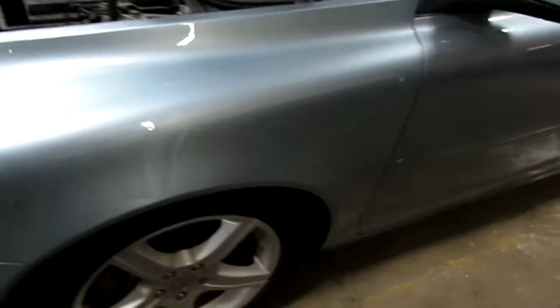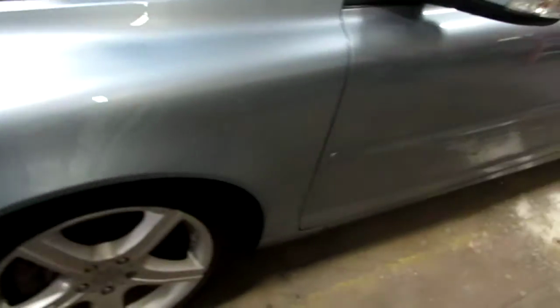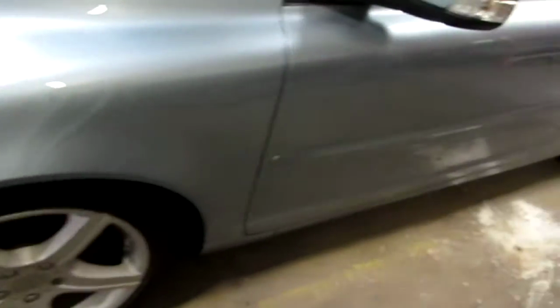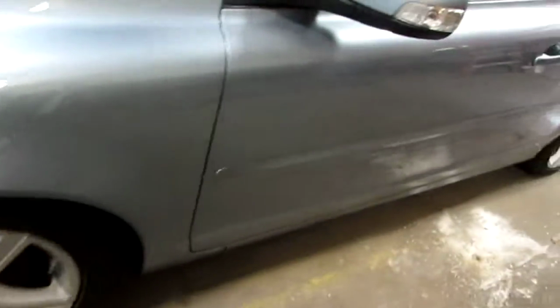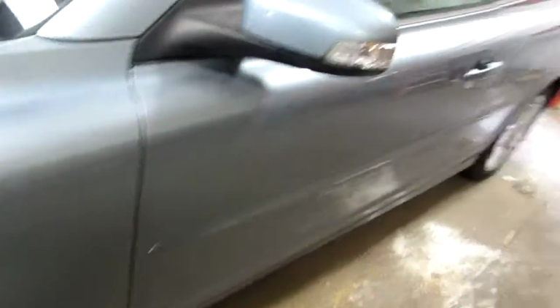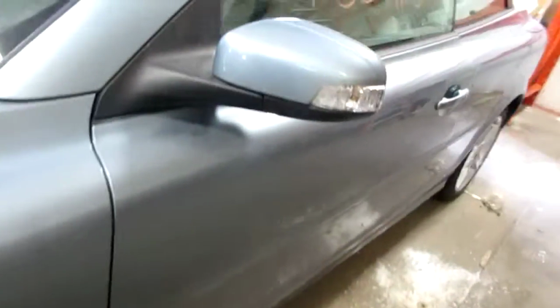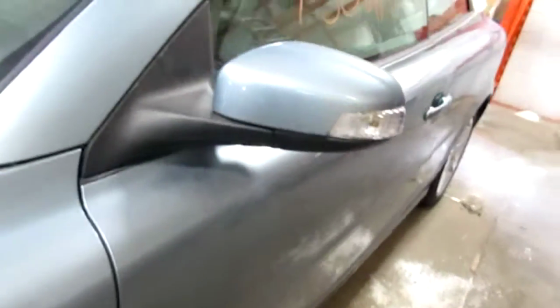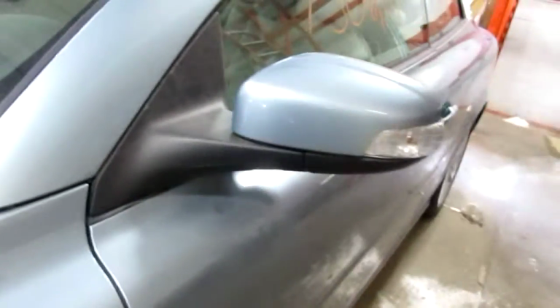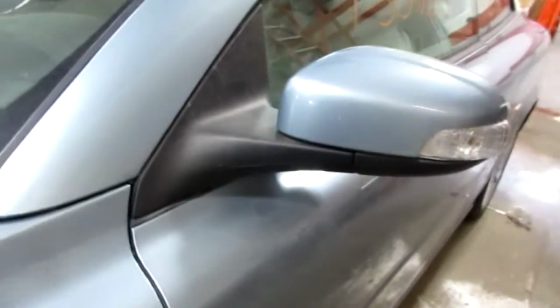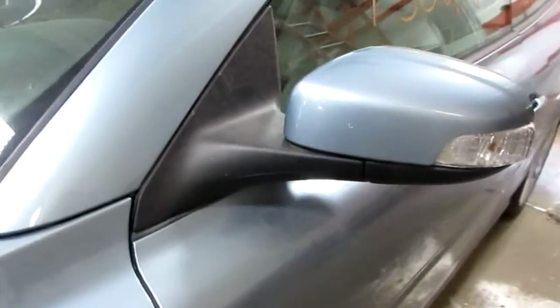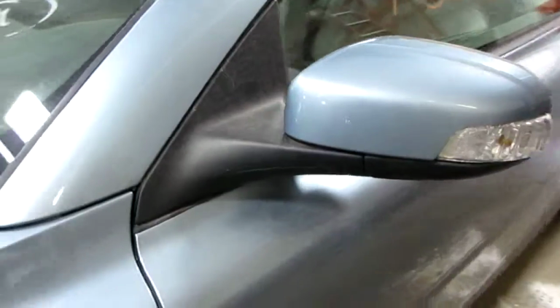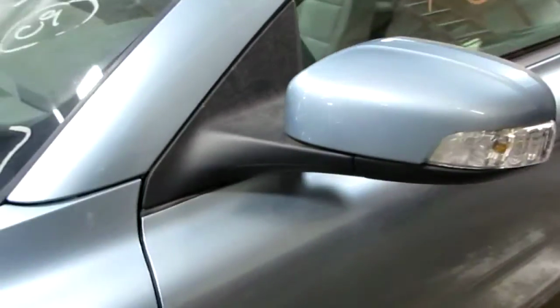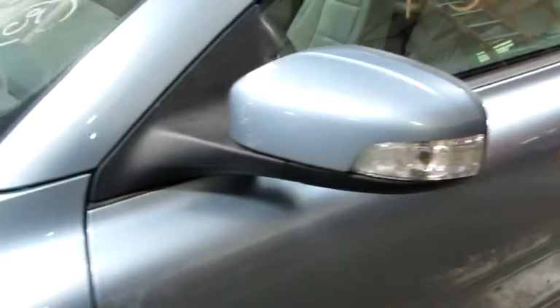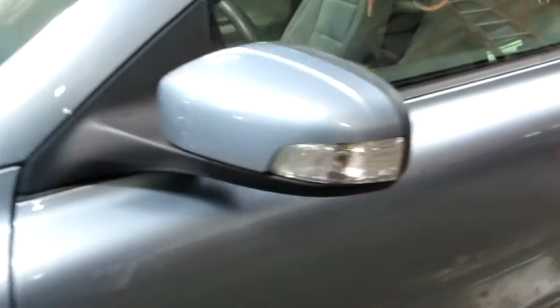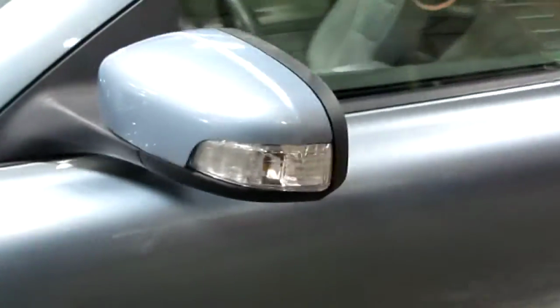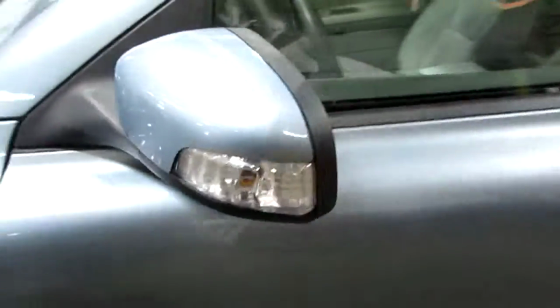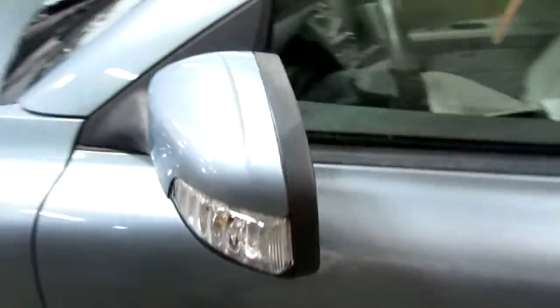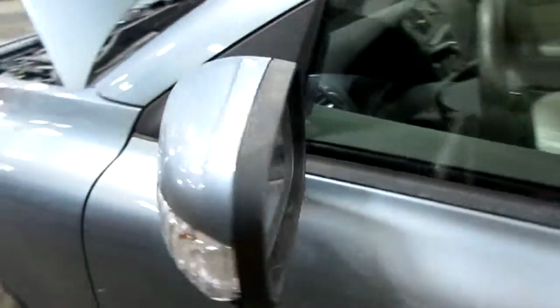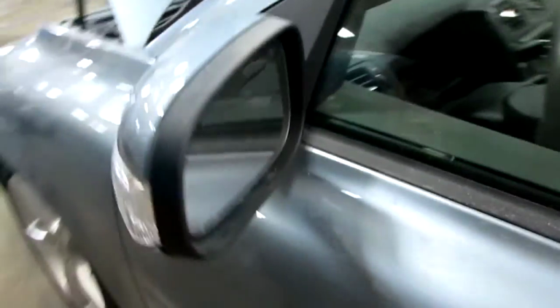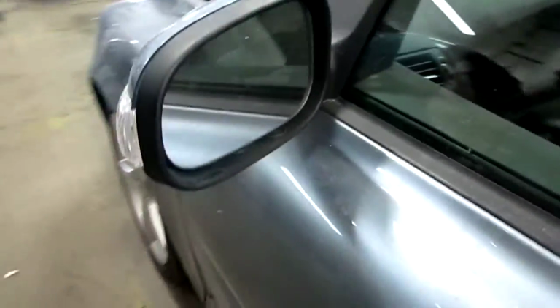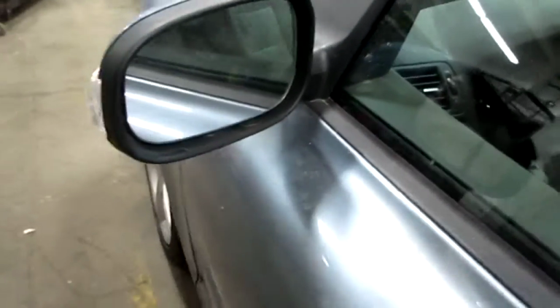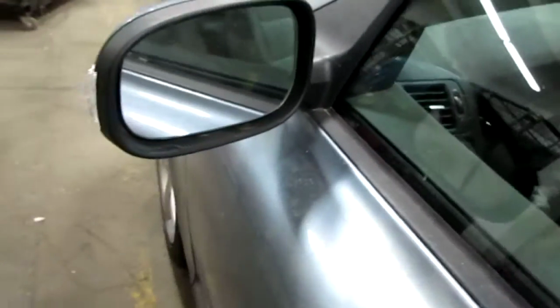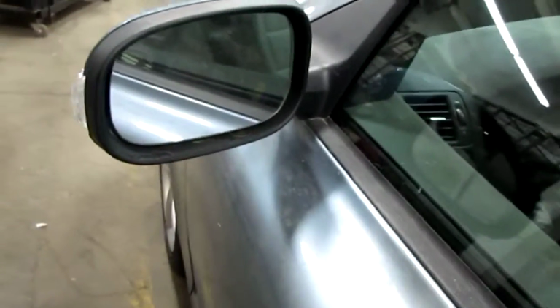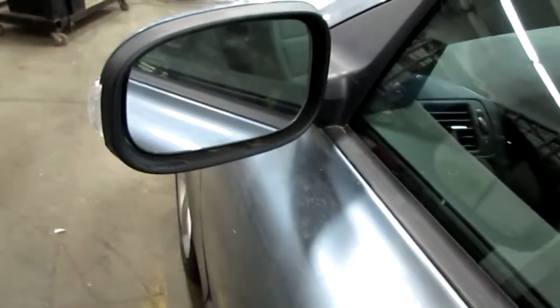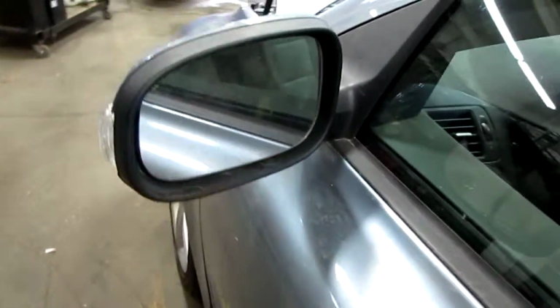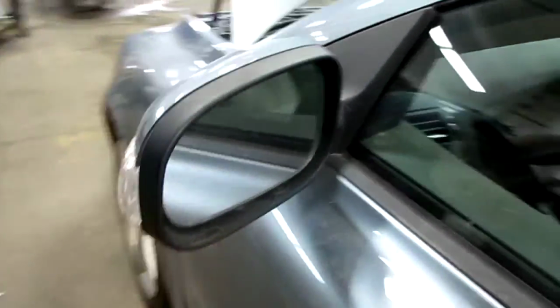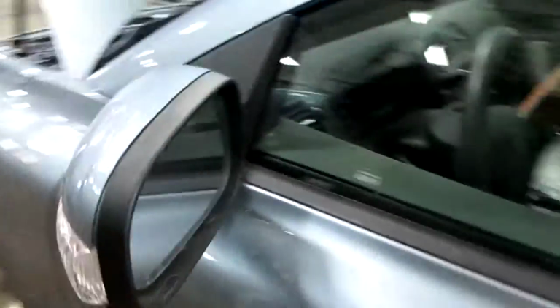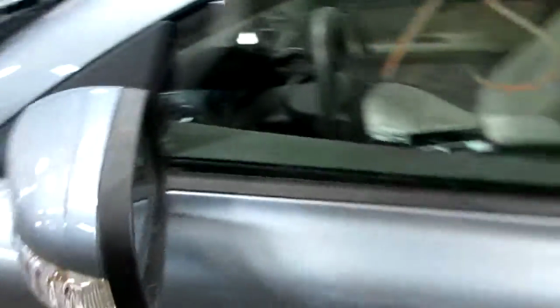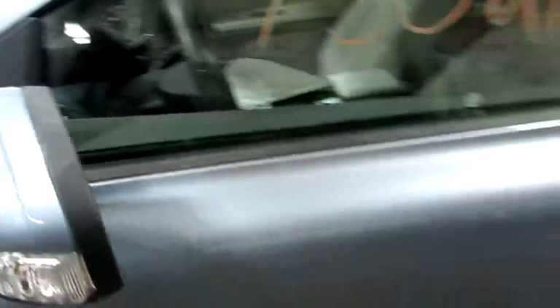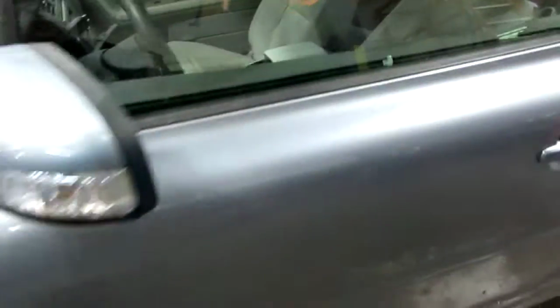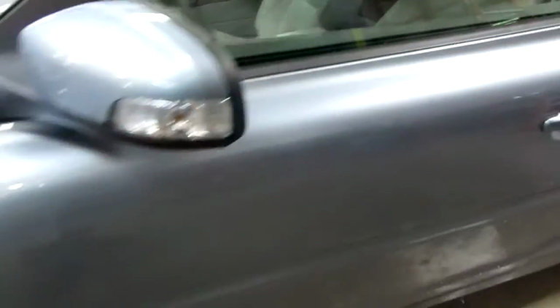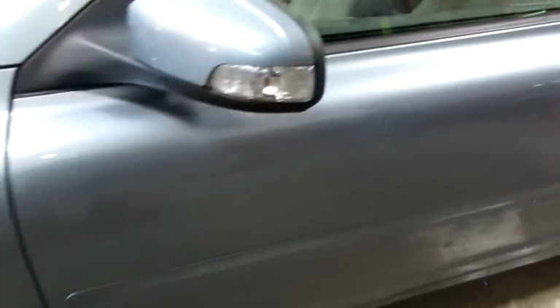The vehicle does also have a good power factory driver's door mirror, as well as a very nice driver's side door.